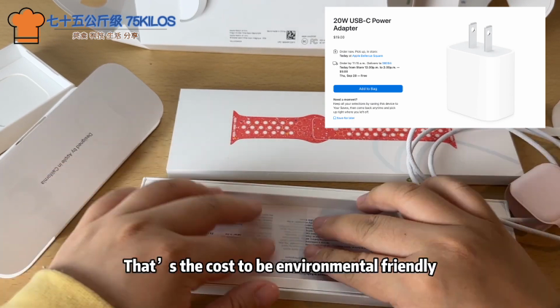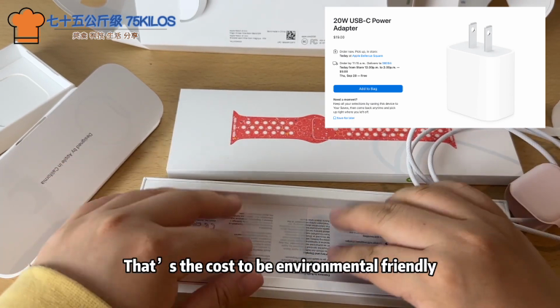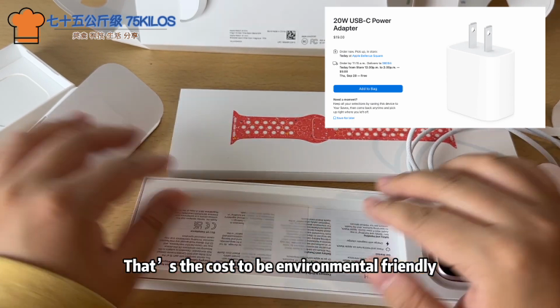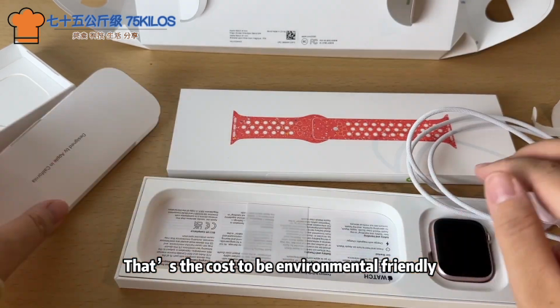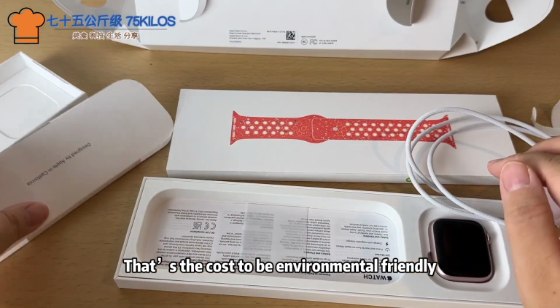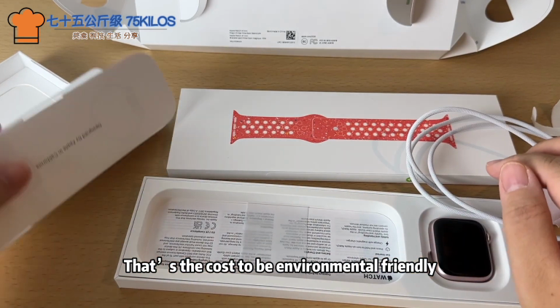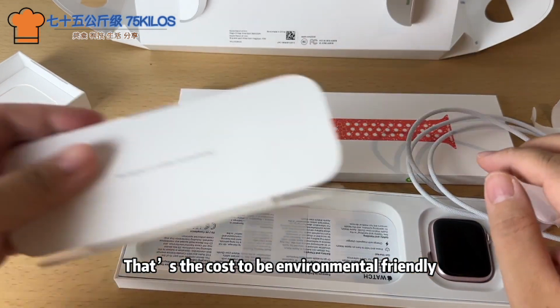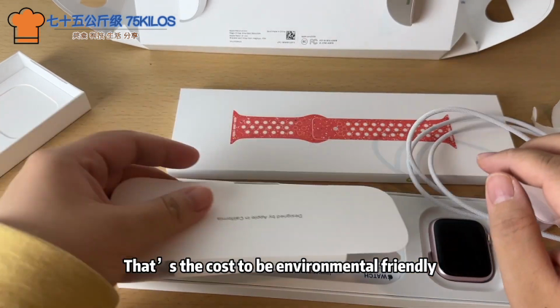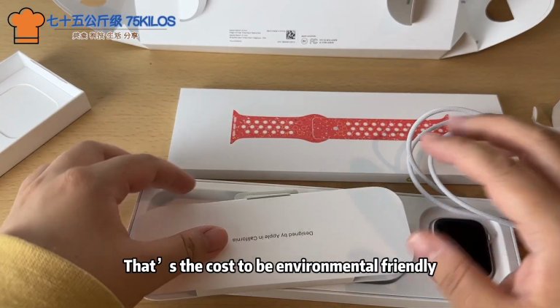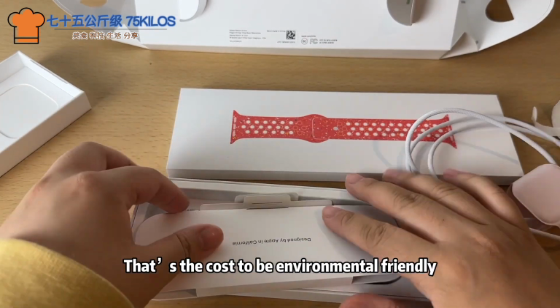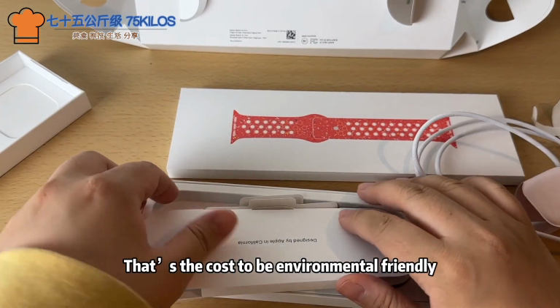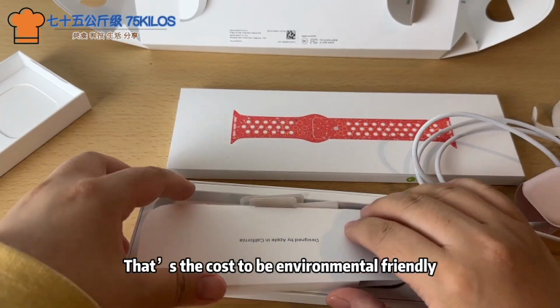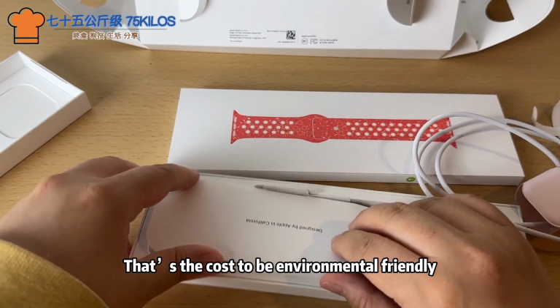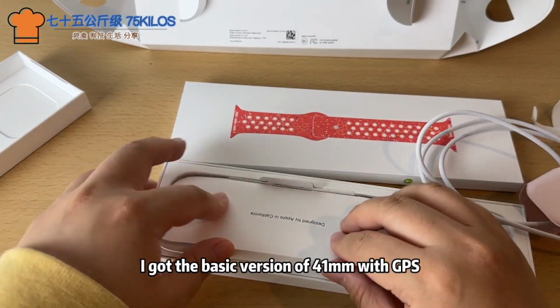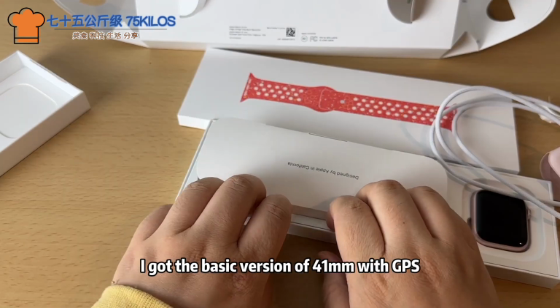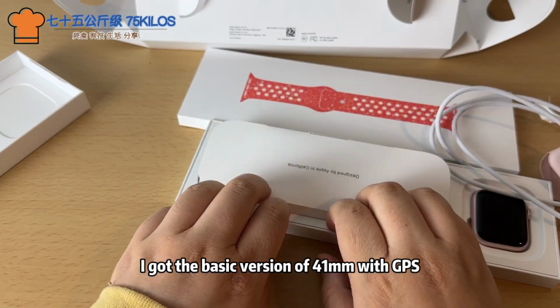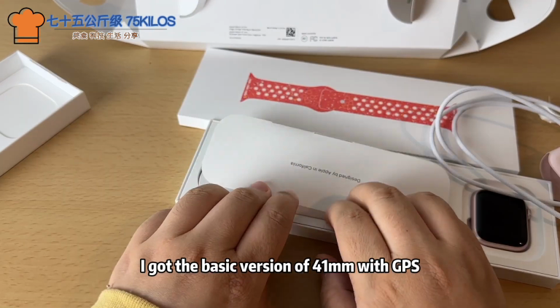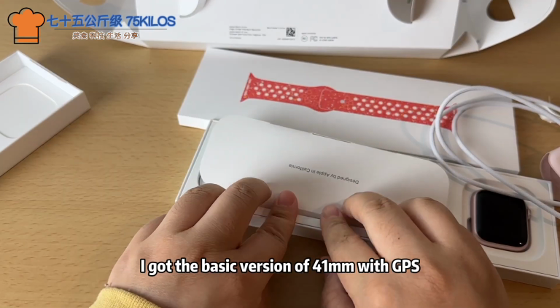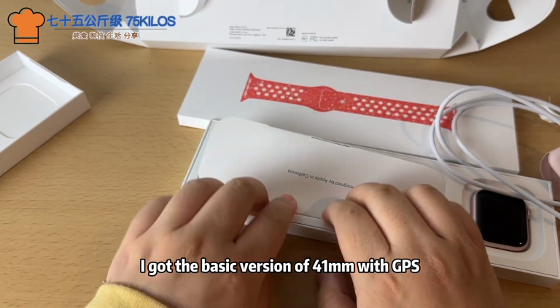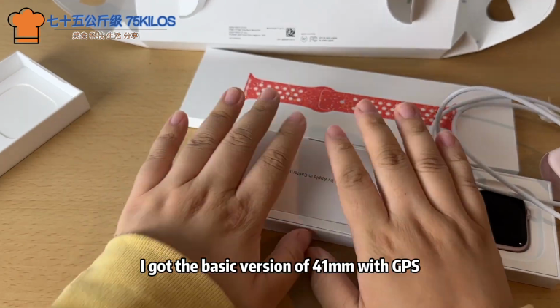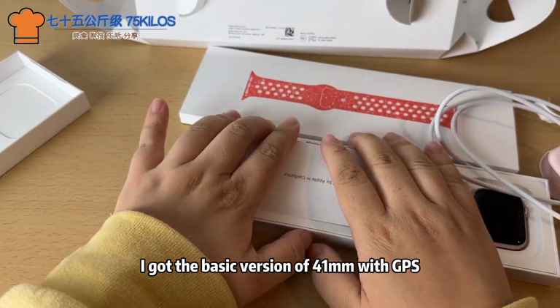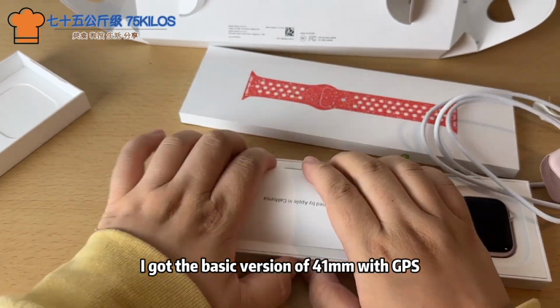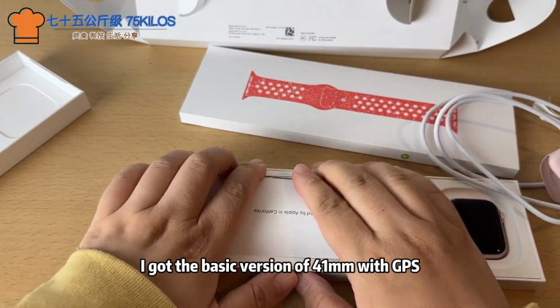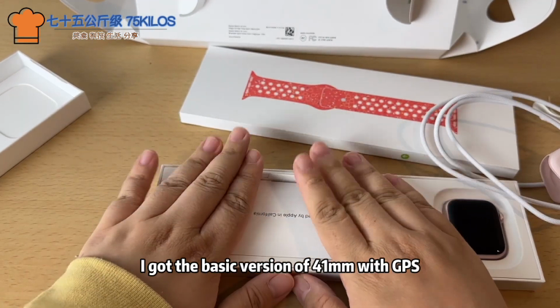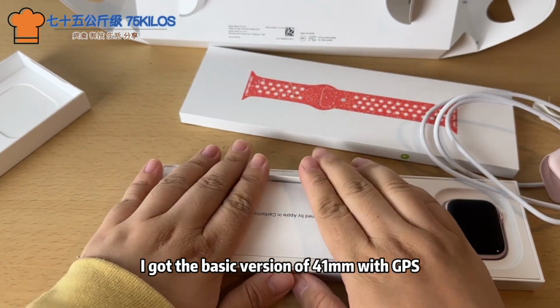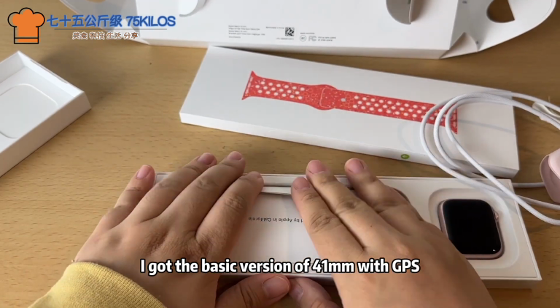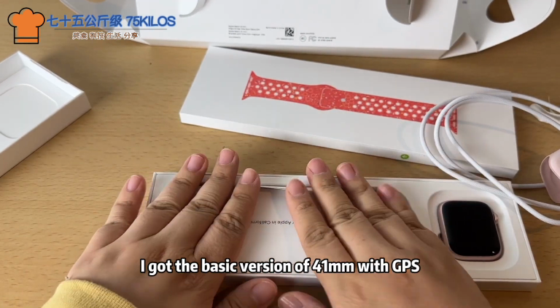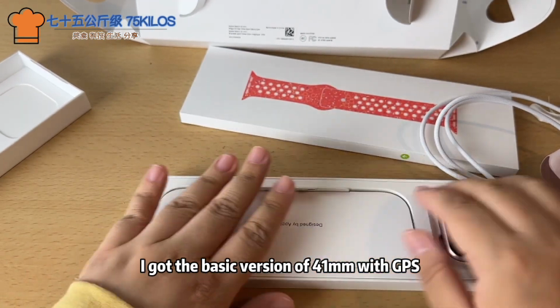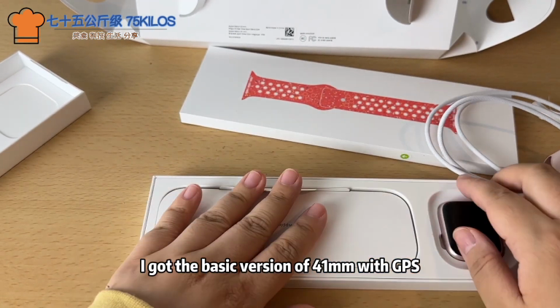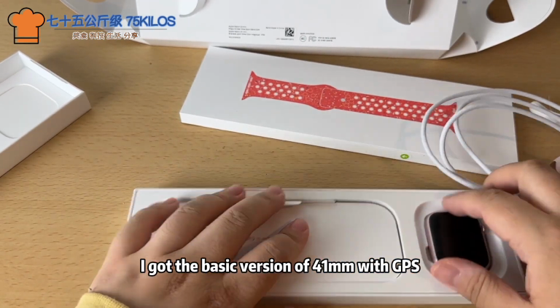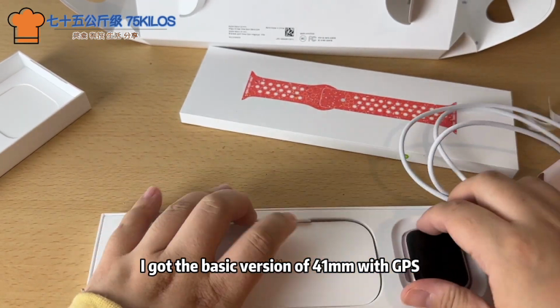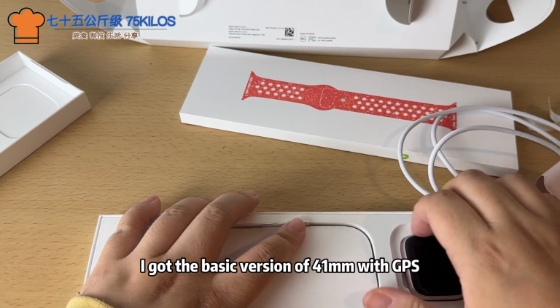That's the cost of being environmentally friendly. I got the basic version — 41mm with GPS.